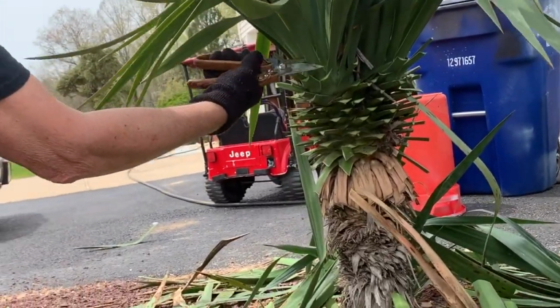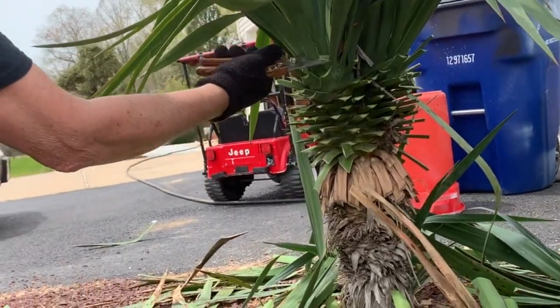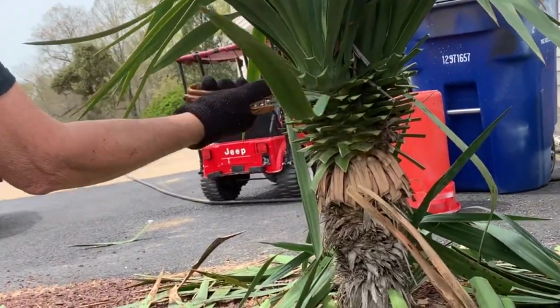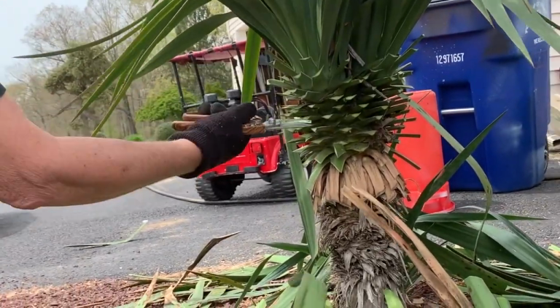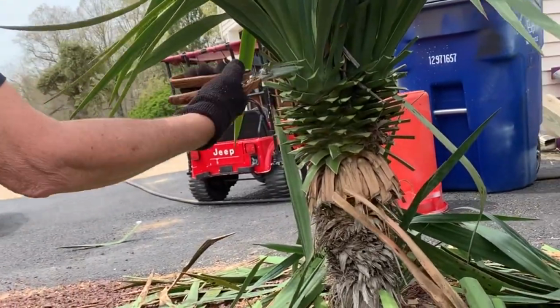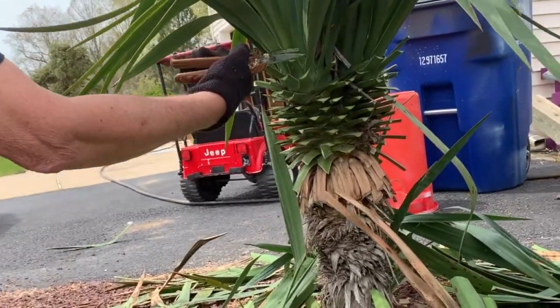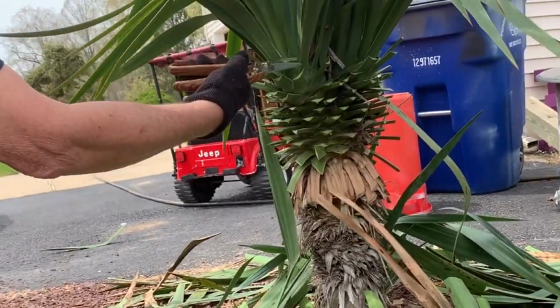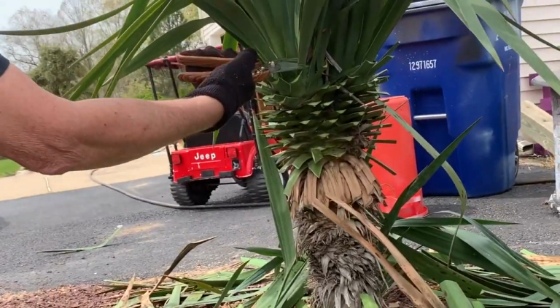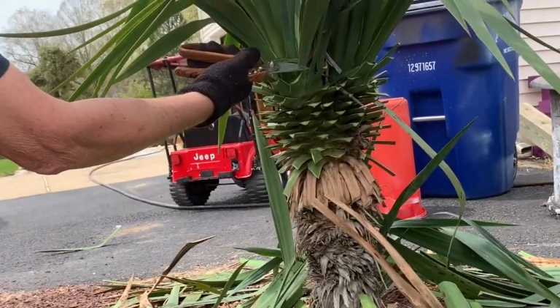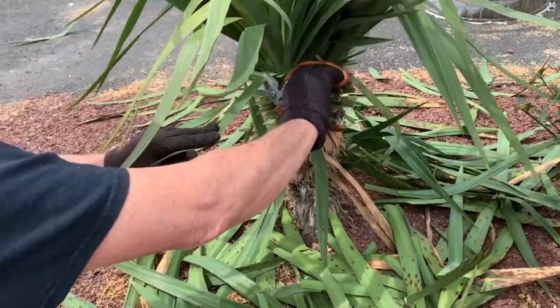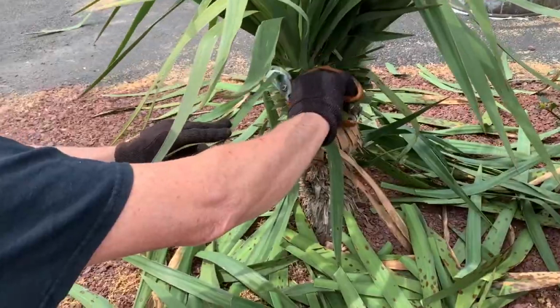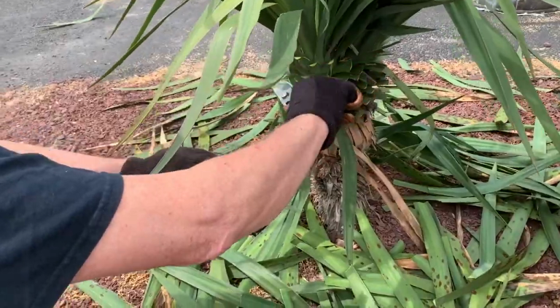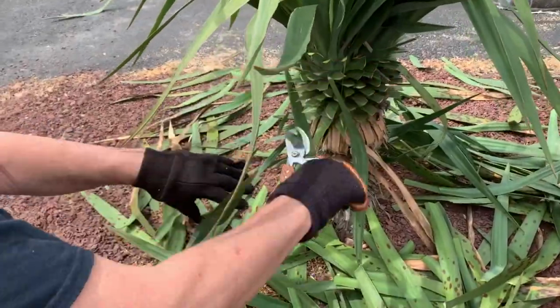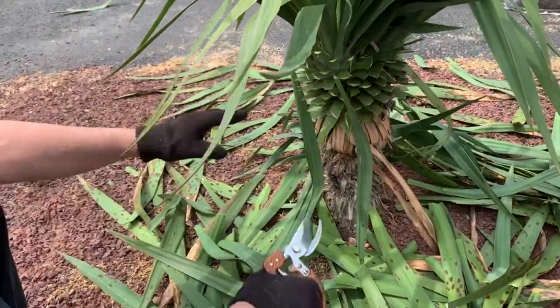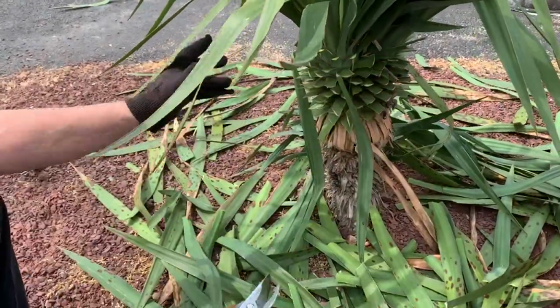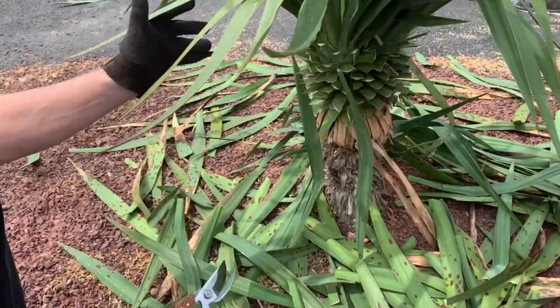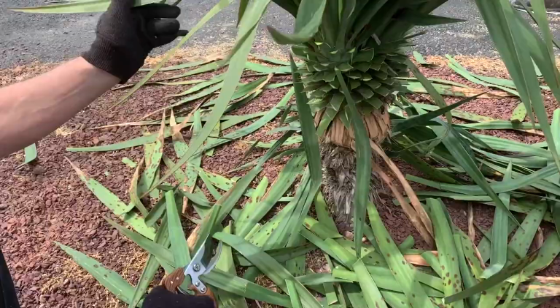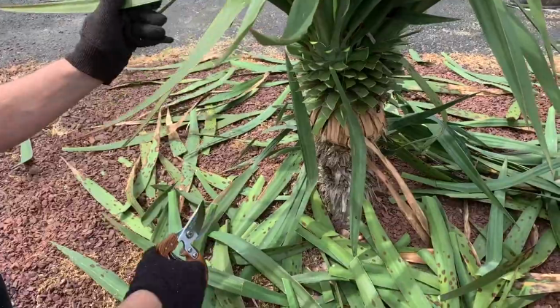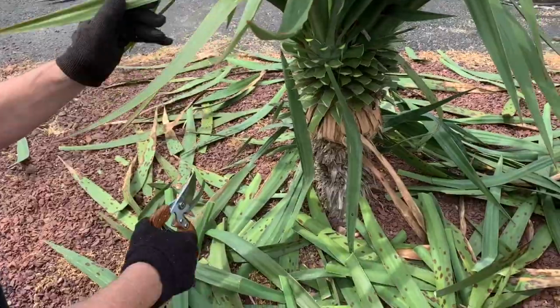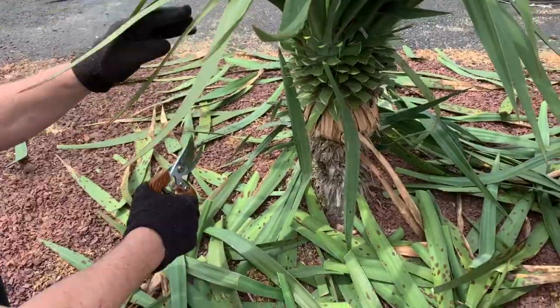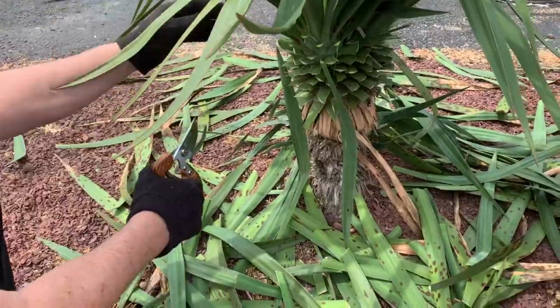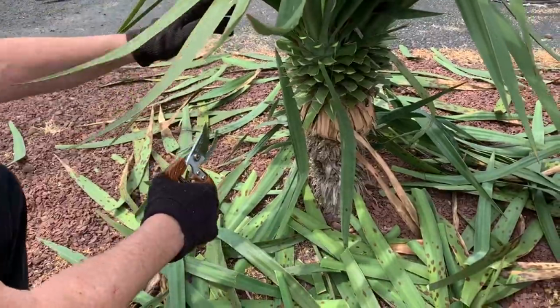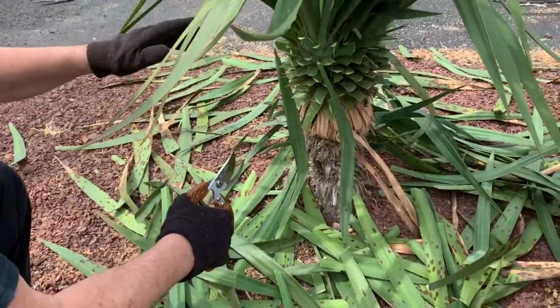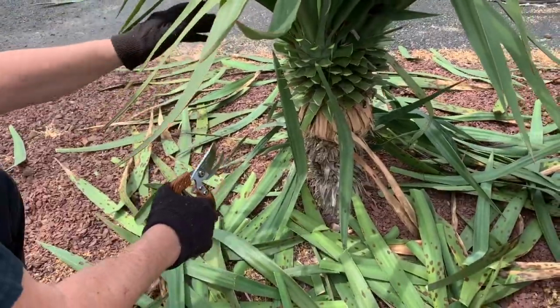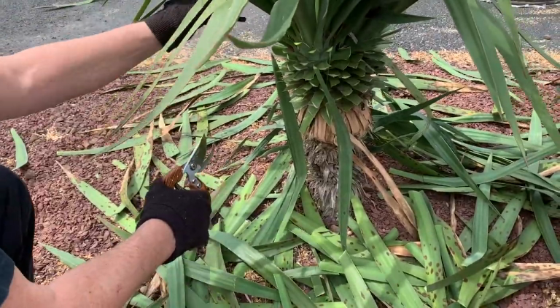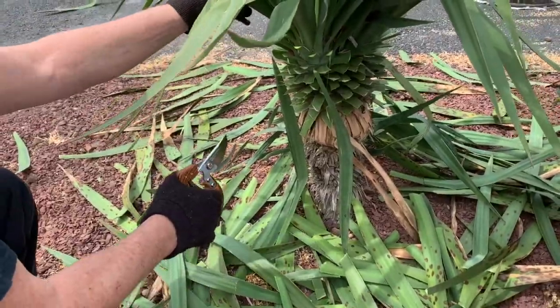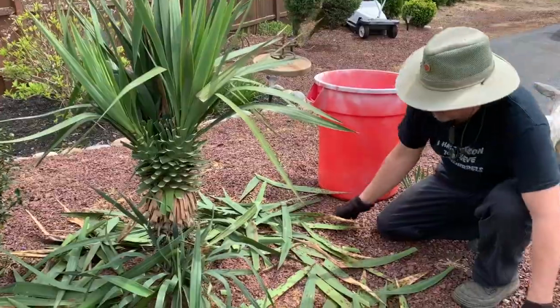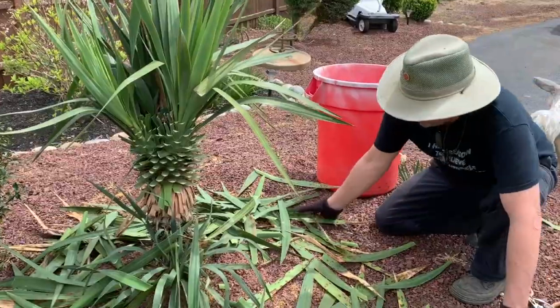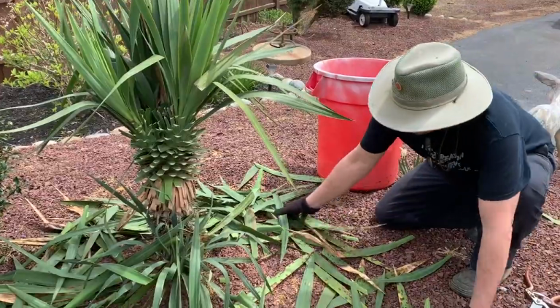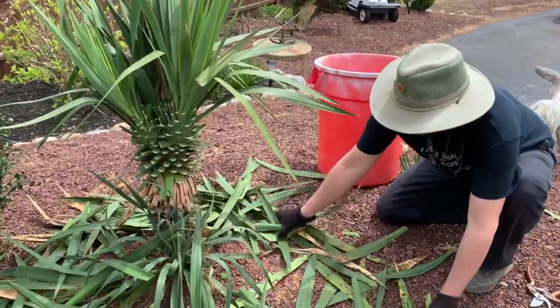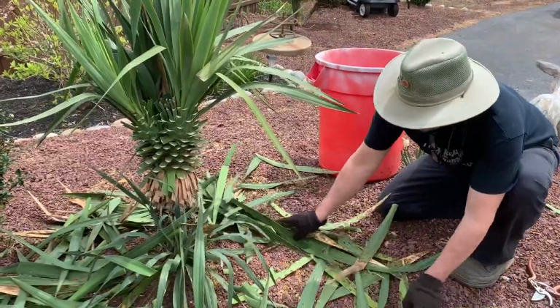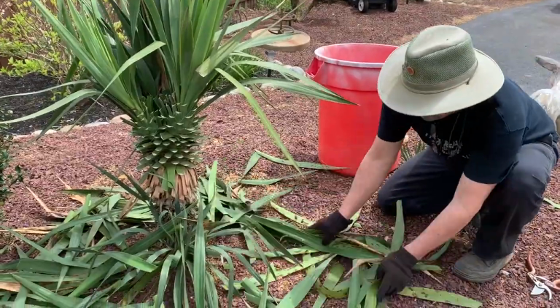Remember, this is a pretty unique species. I'm going to start cleaning some of these leaves up.